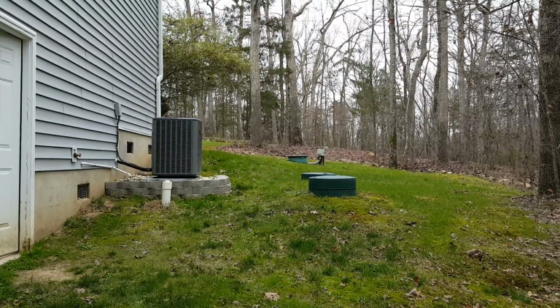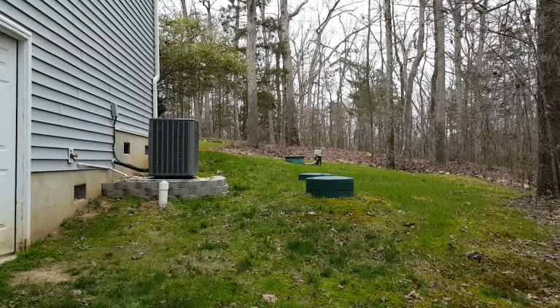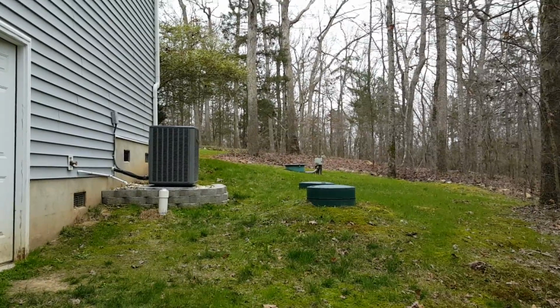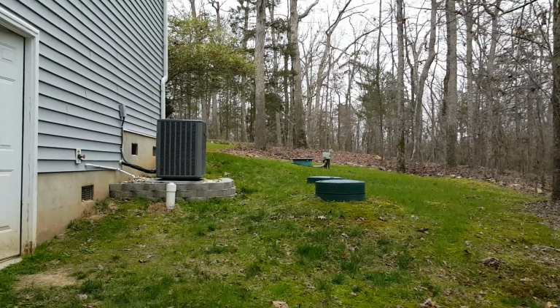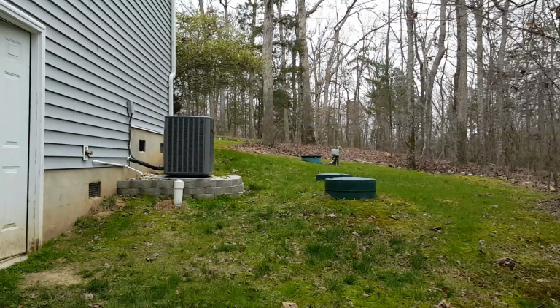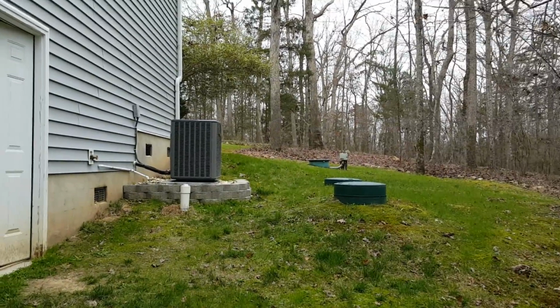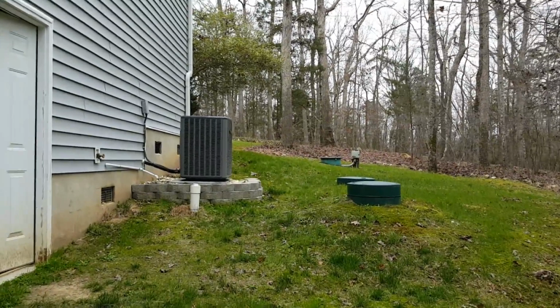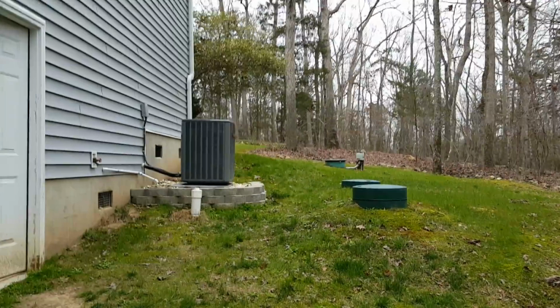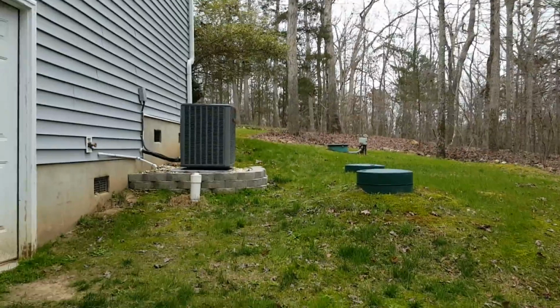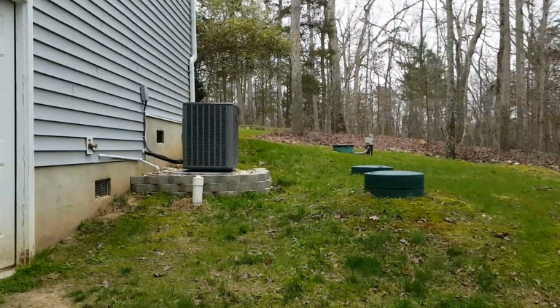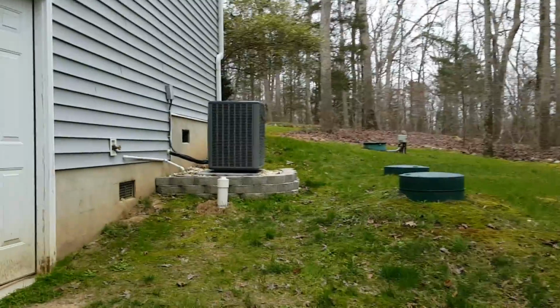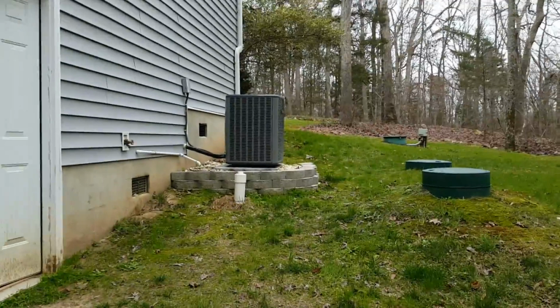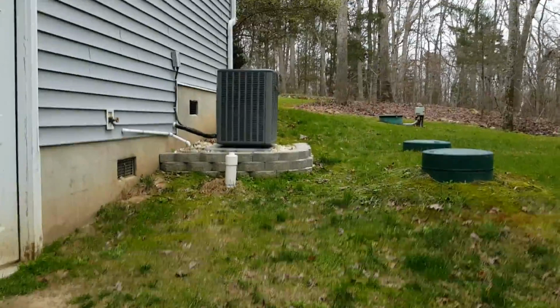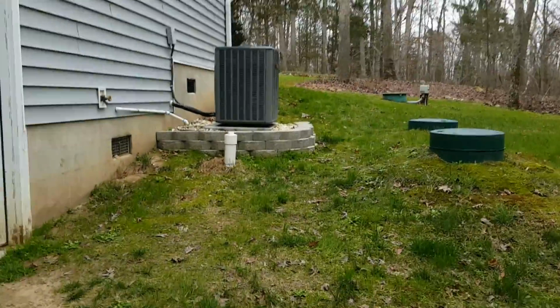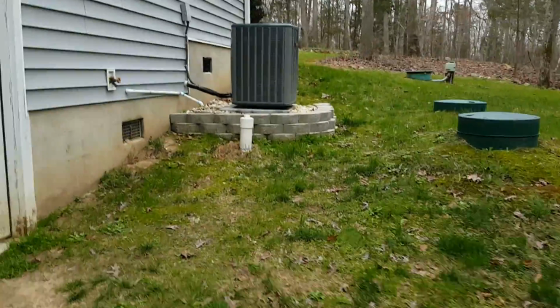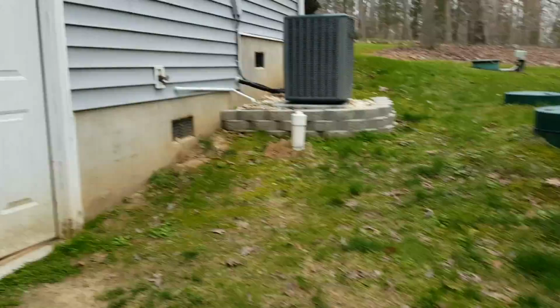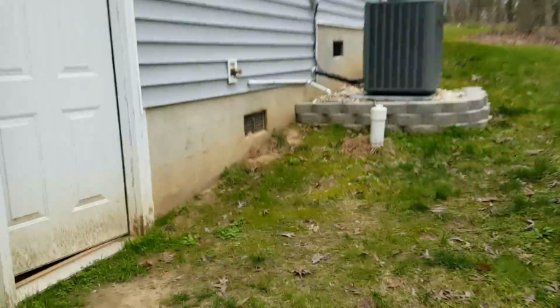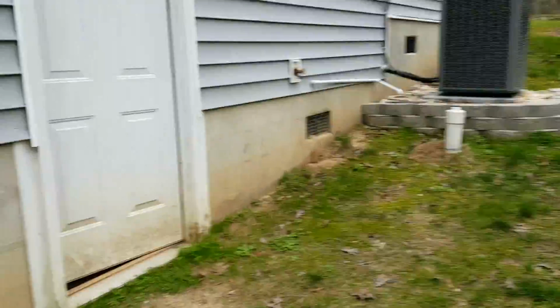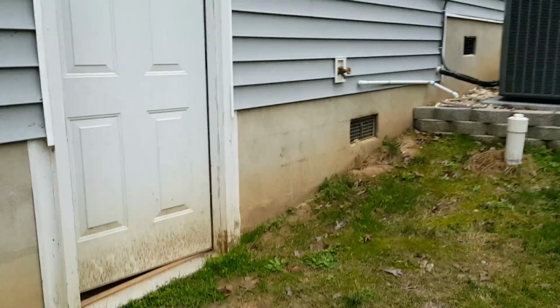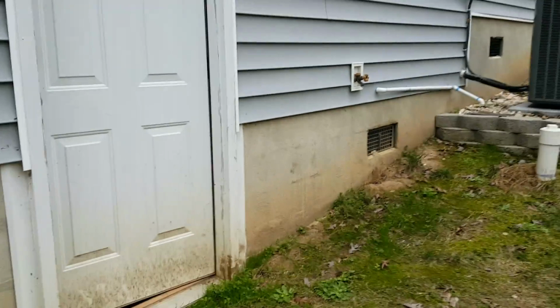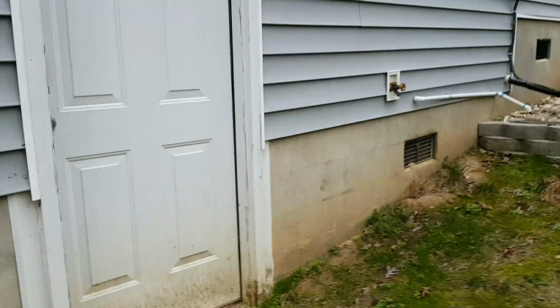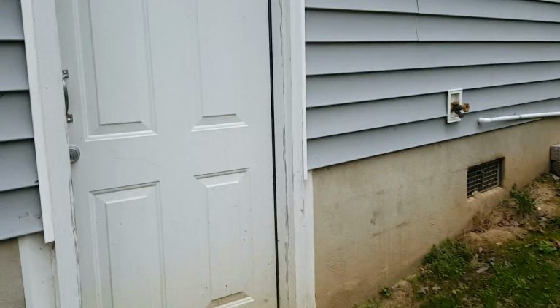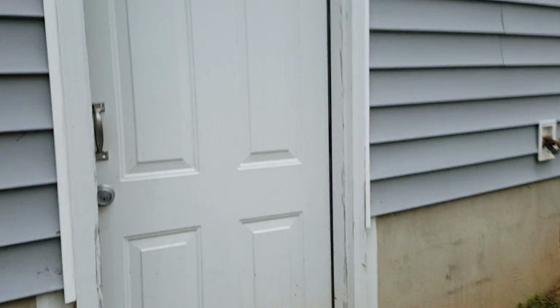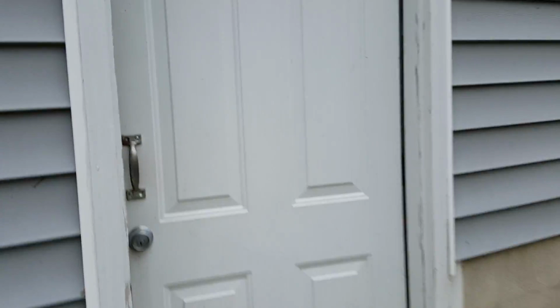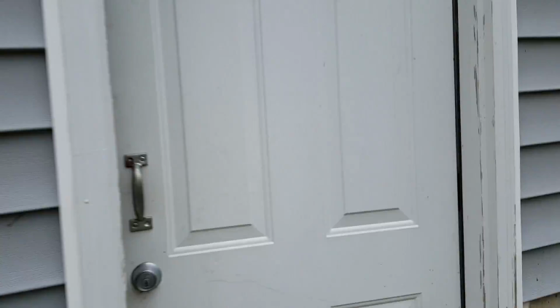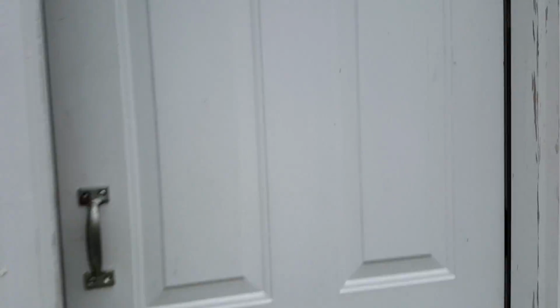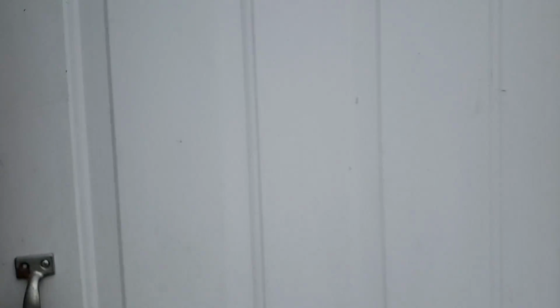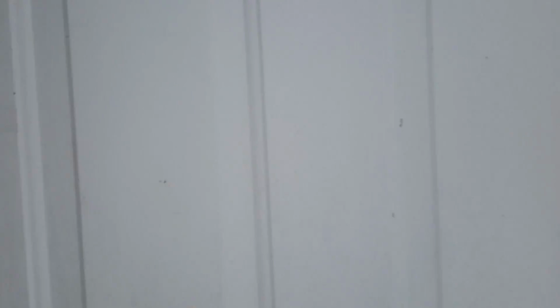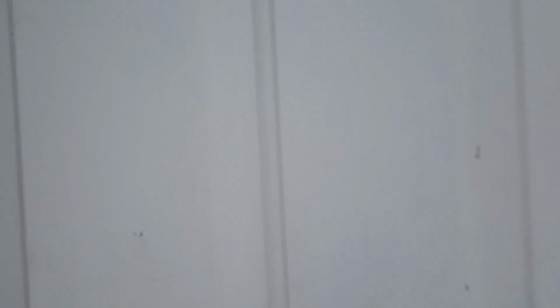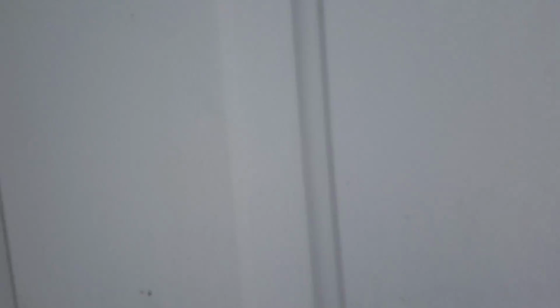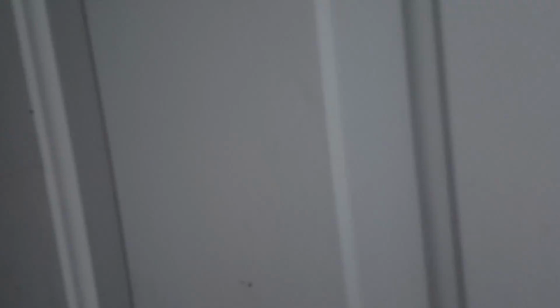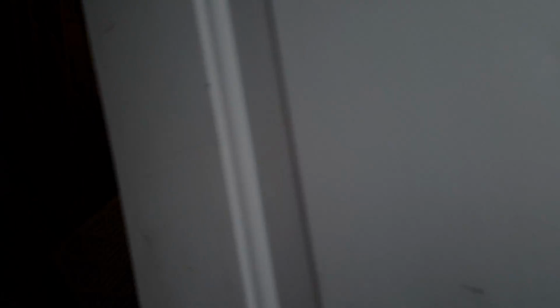This is the side of the house. We're going to head into the crawl space slash basement of the house.